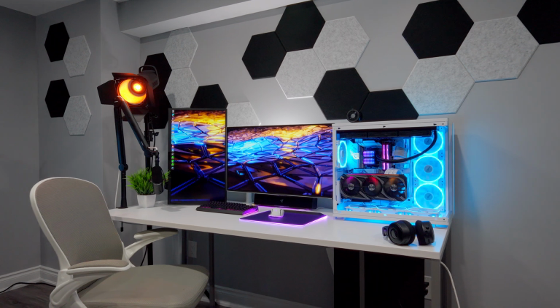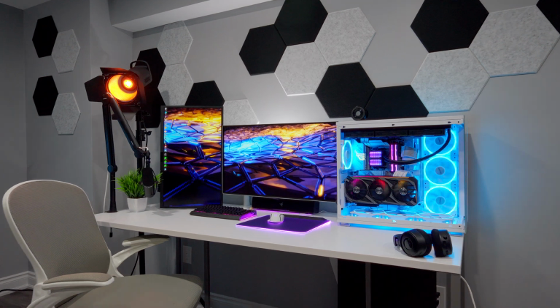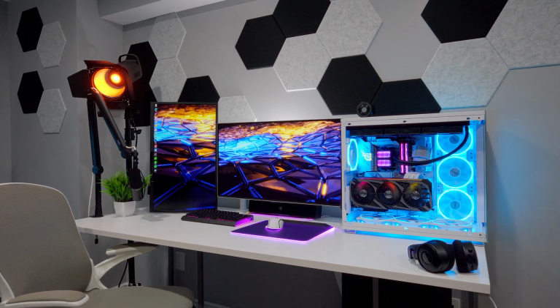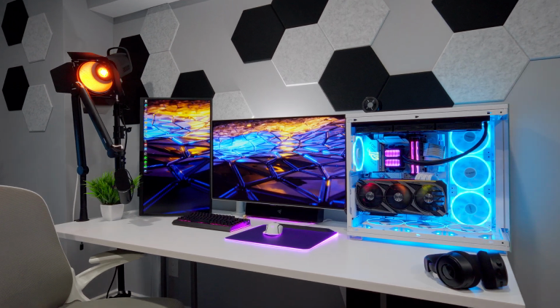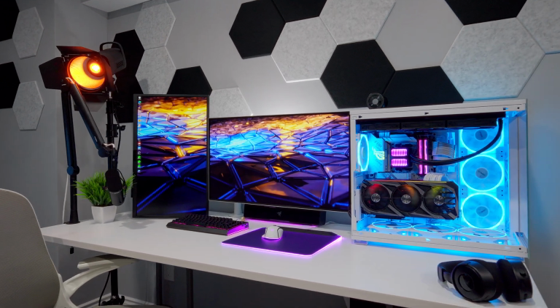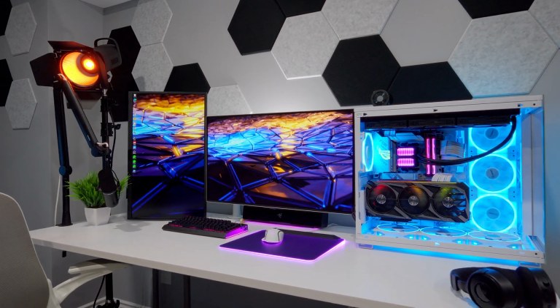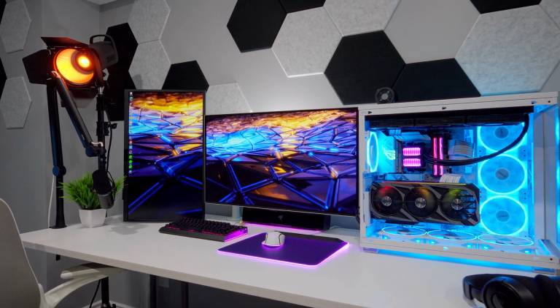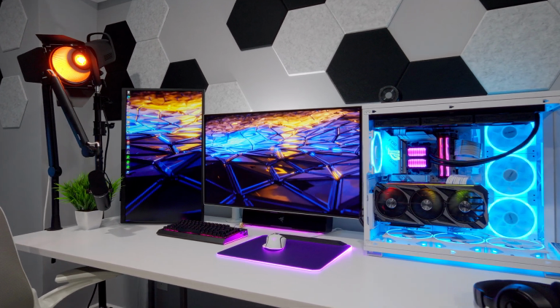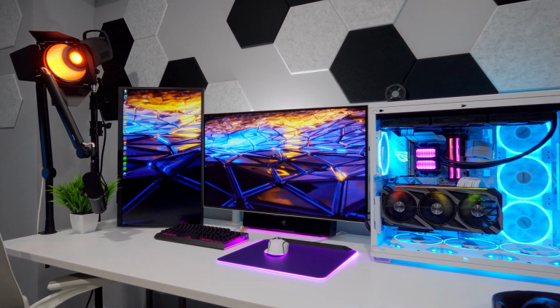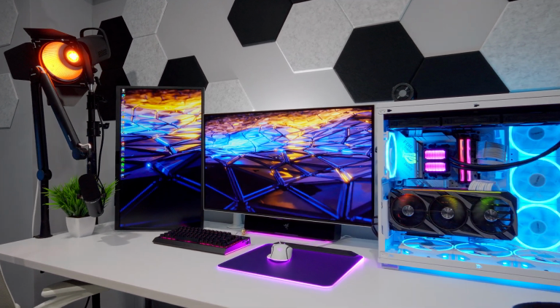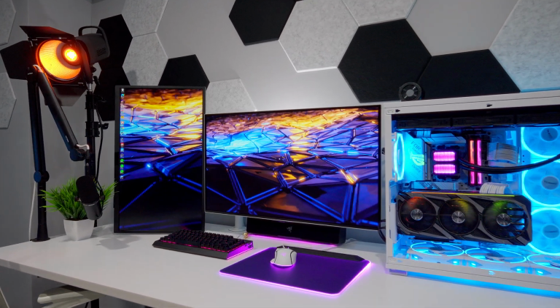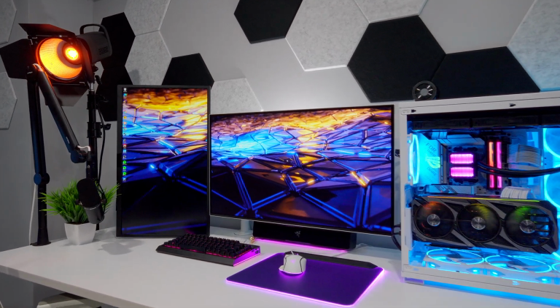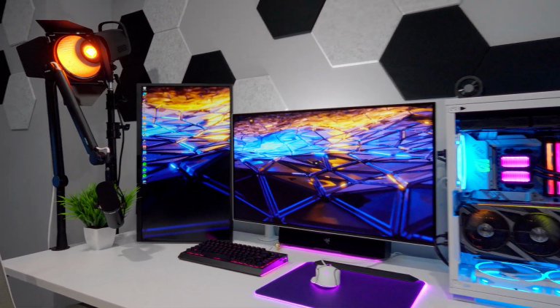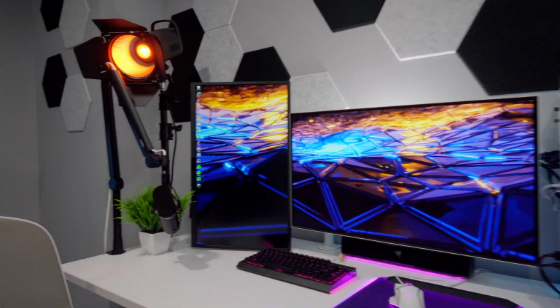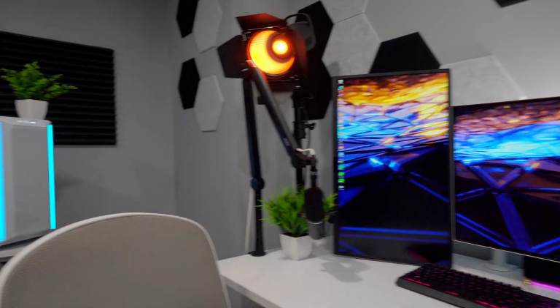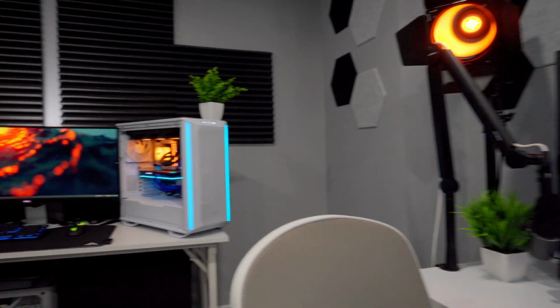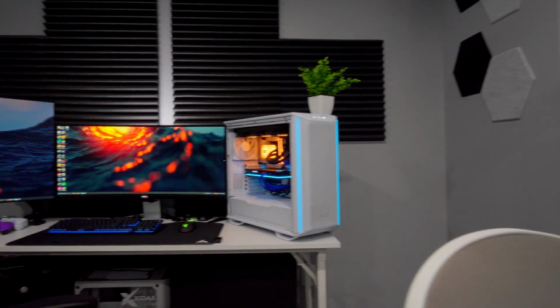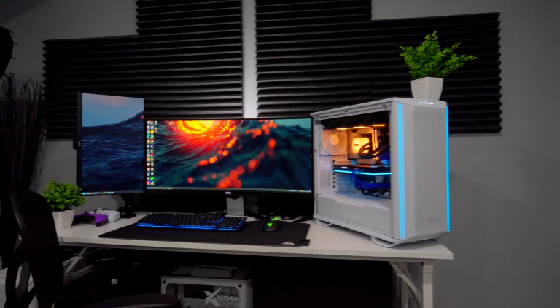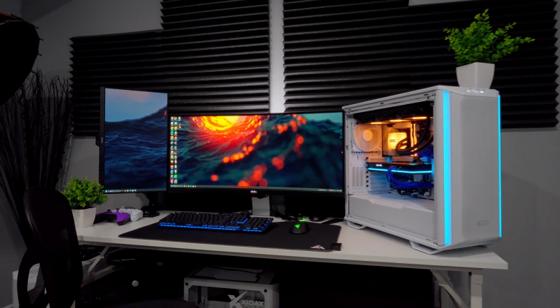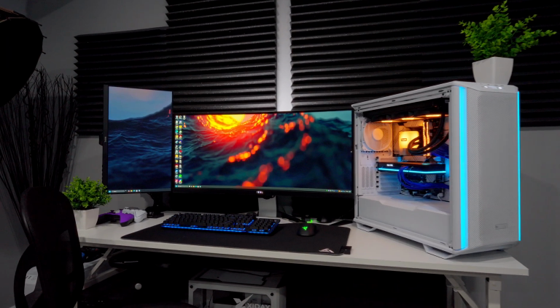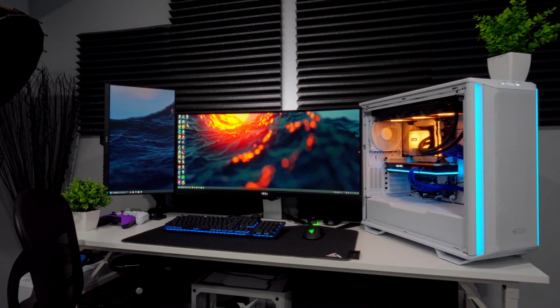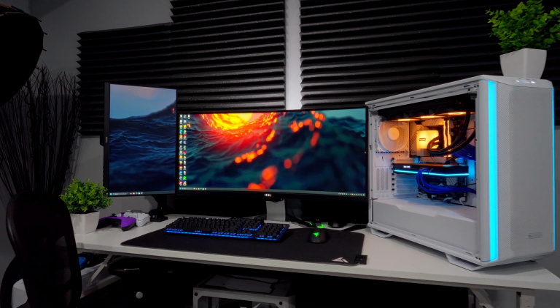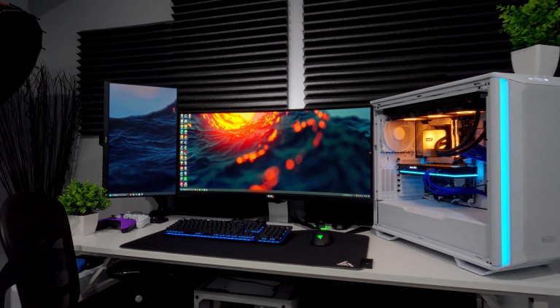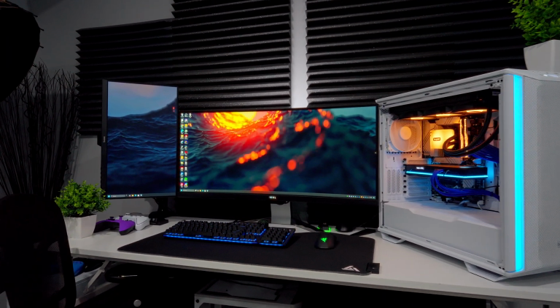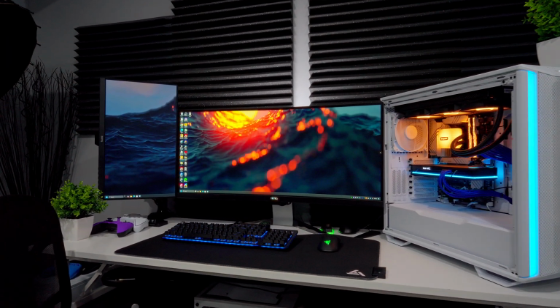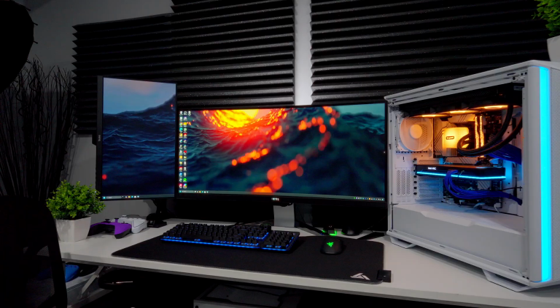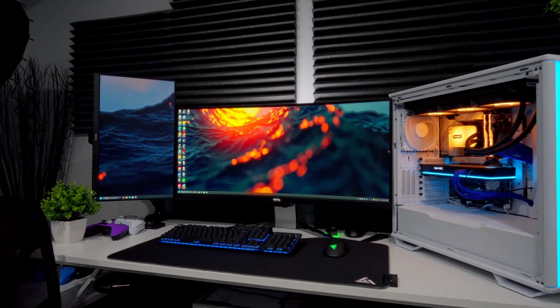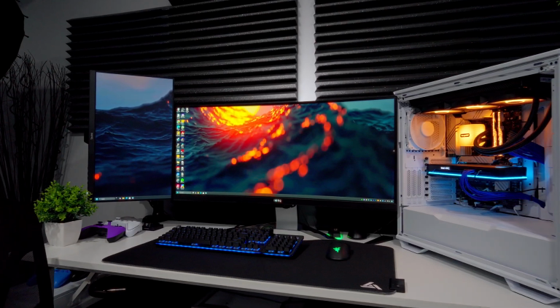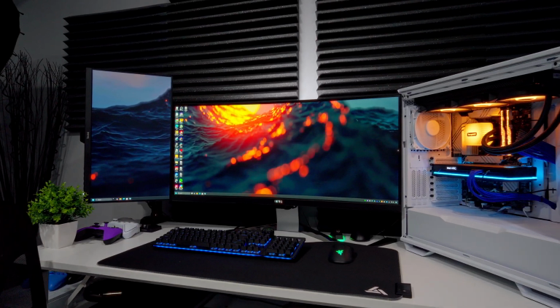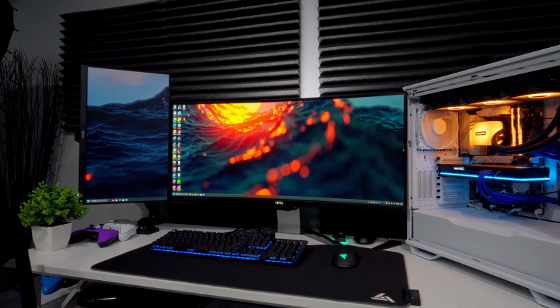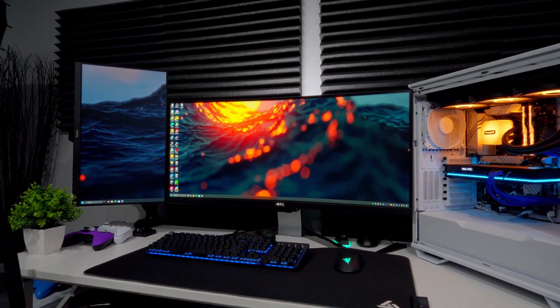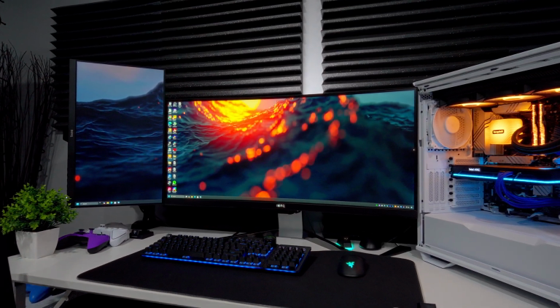It's easy to get frustrated and make mistakes when you're trying to set up multiple monitors on your PC, but if you just follow the steps in this video, you'll be up and running in no time.